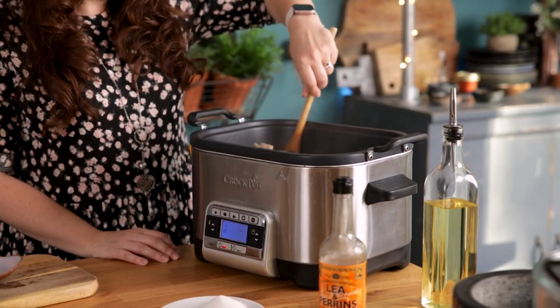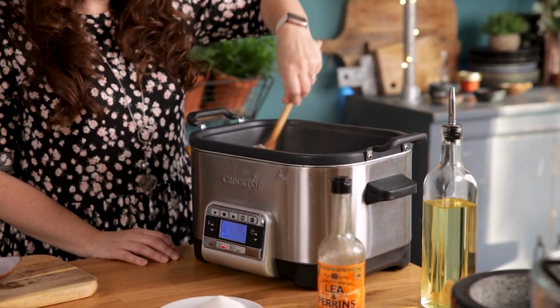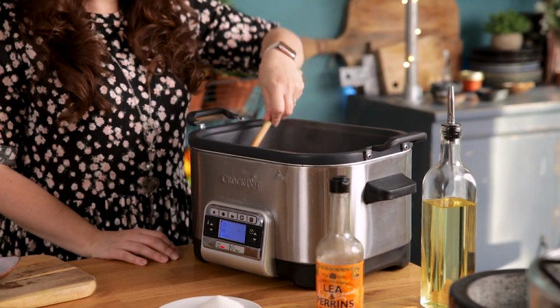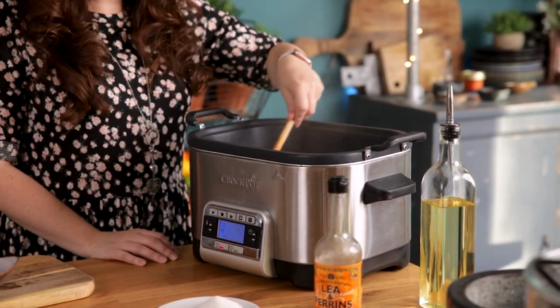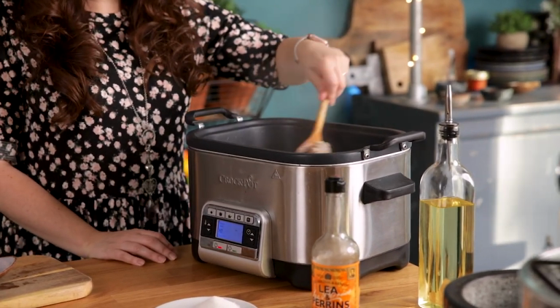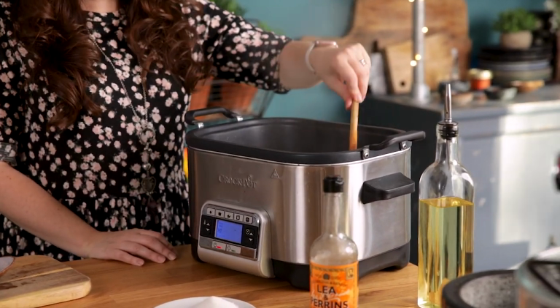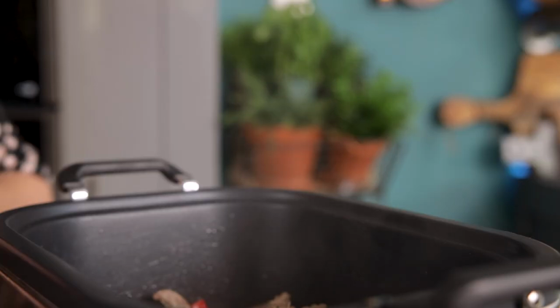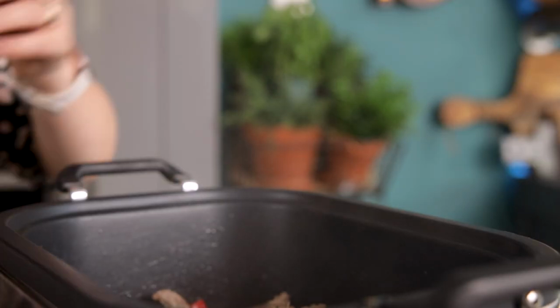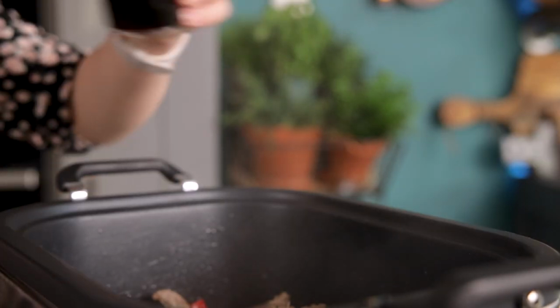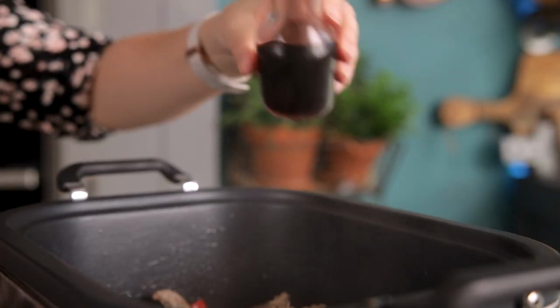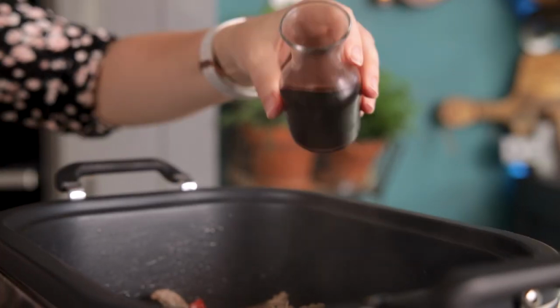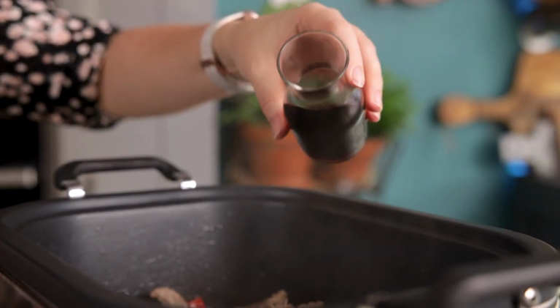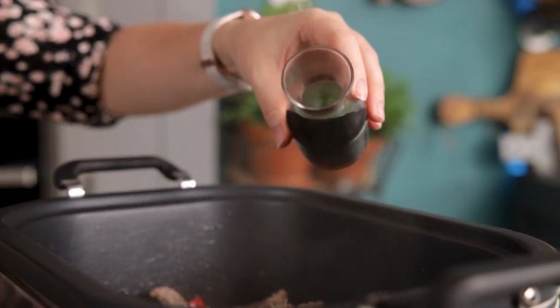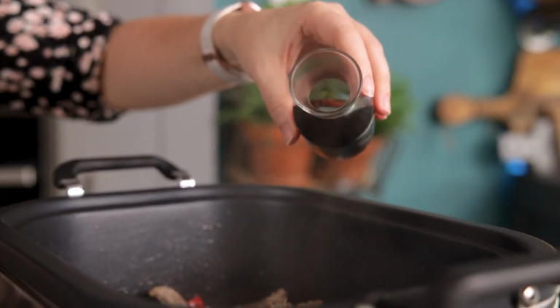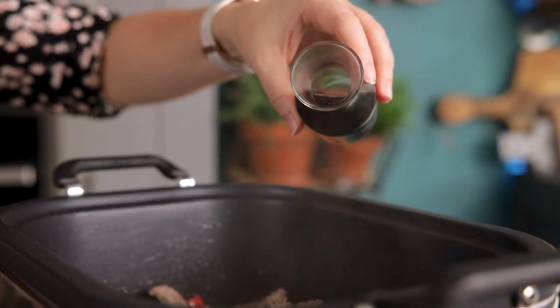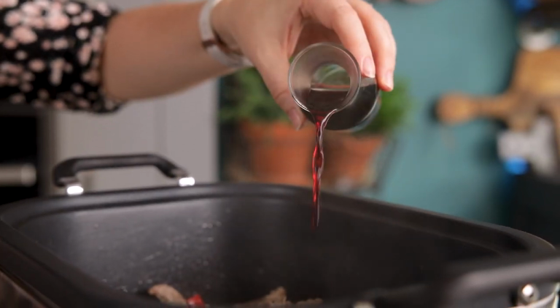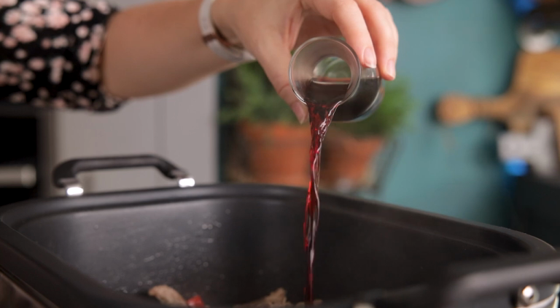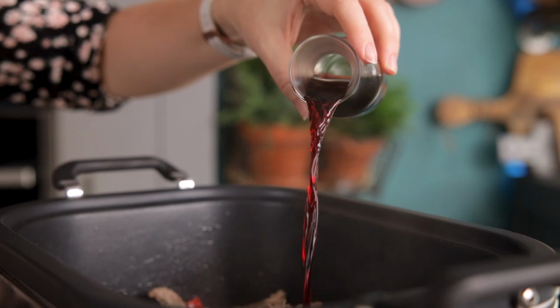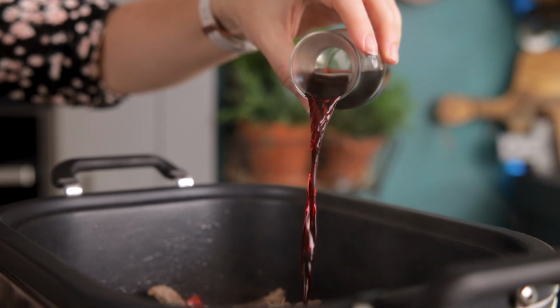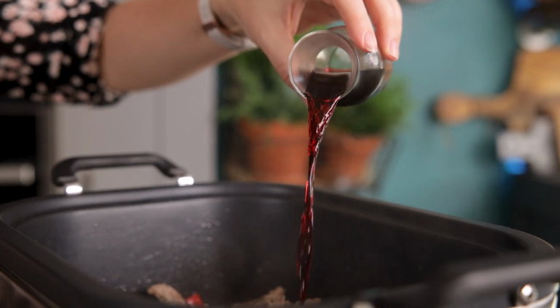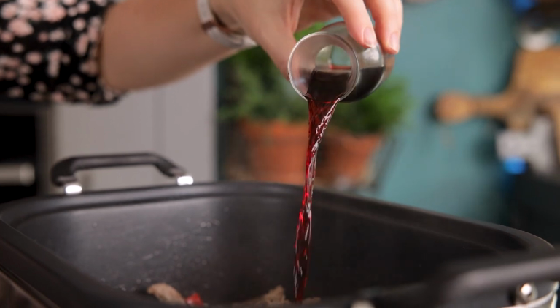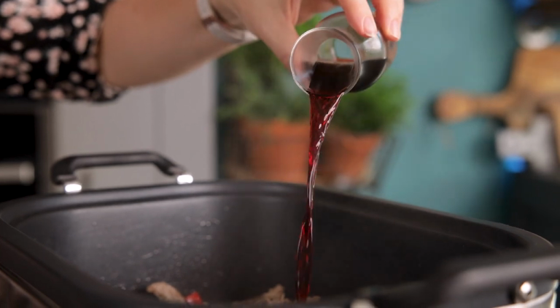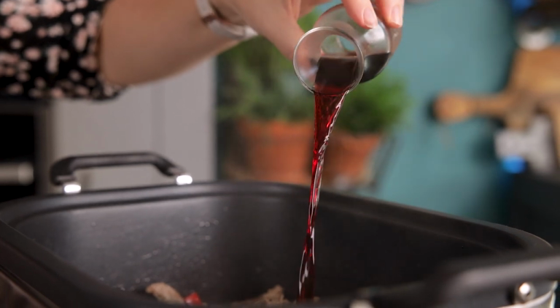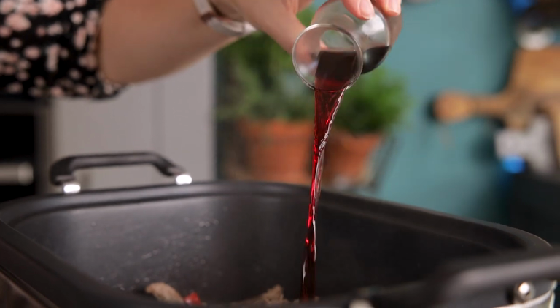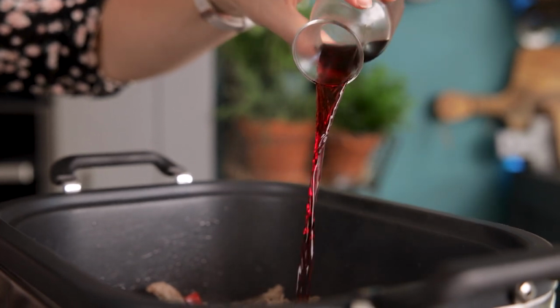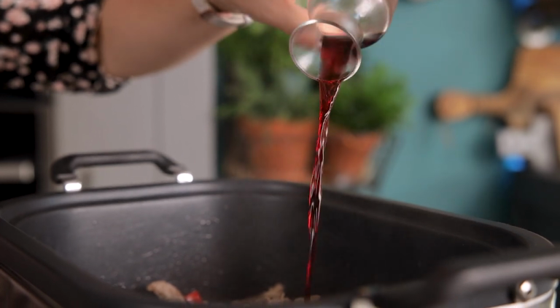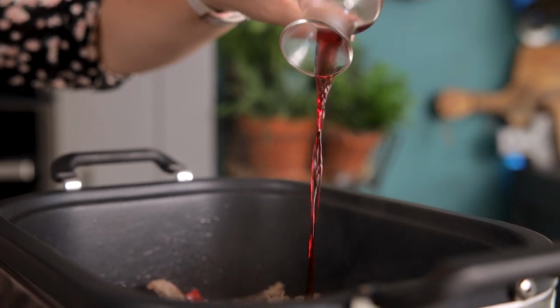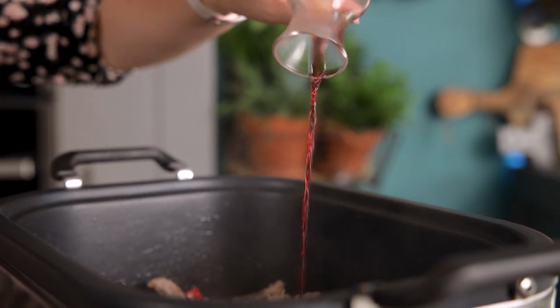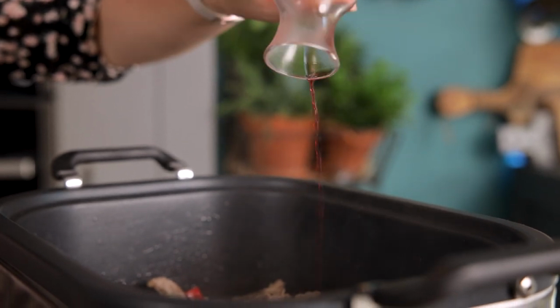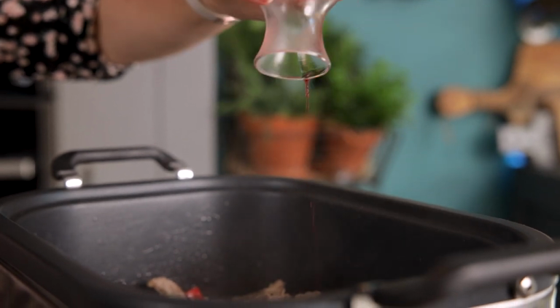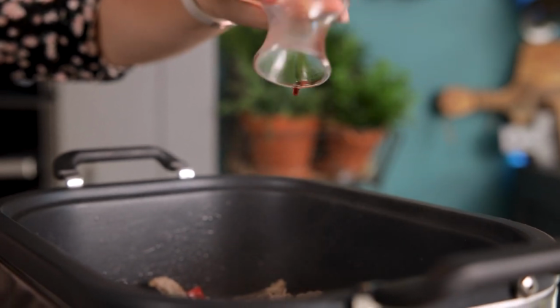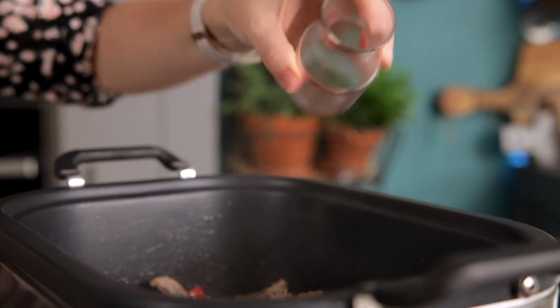Add in 60 ml, which is about four tablespoons, of red wine and let it bubble down for a couple of minutes.